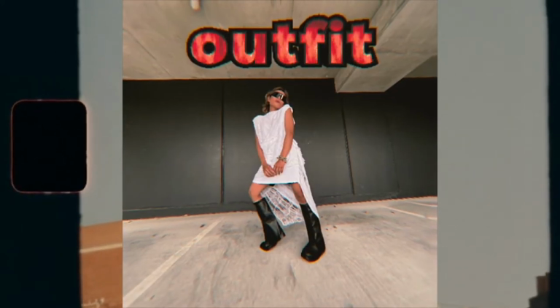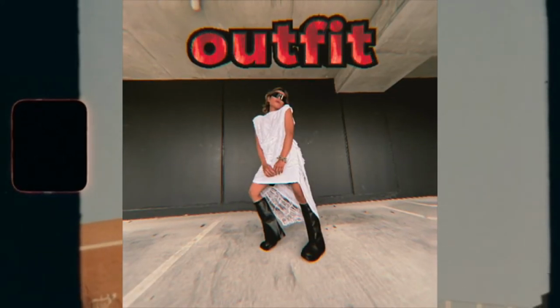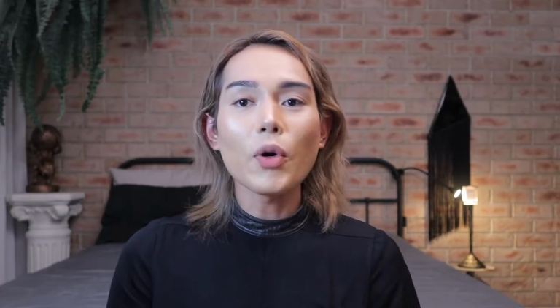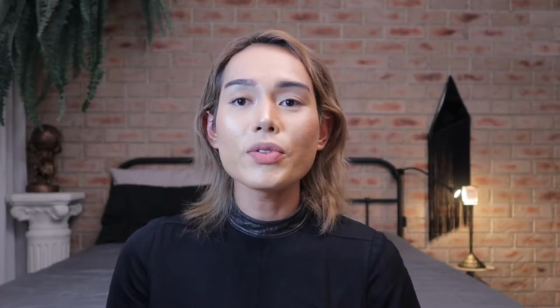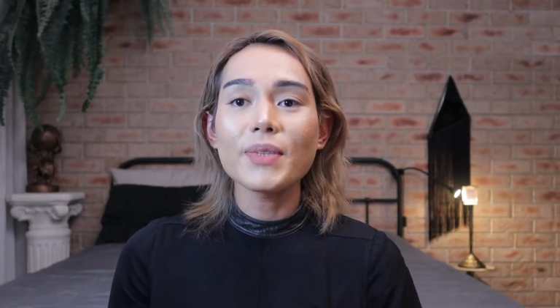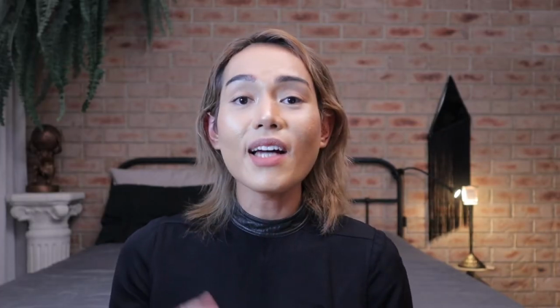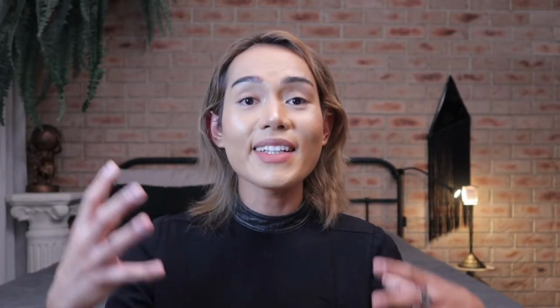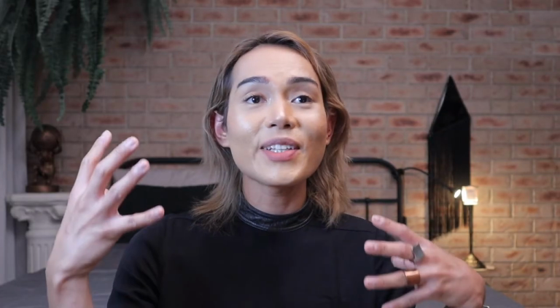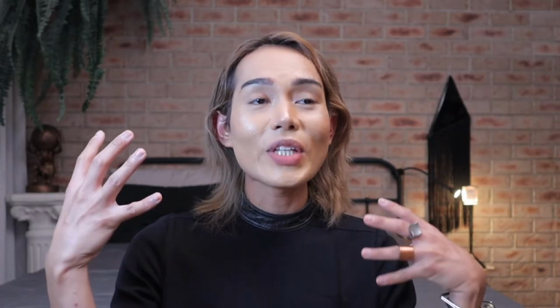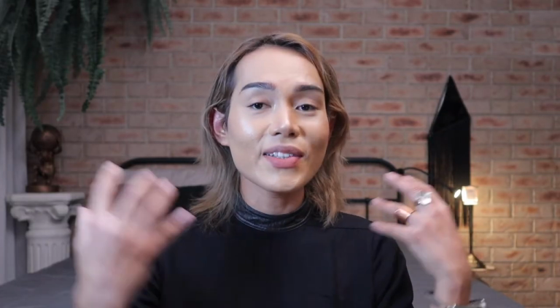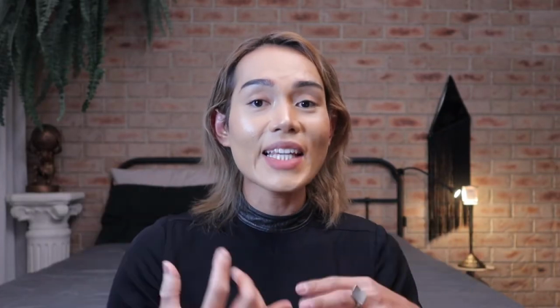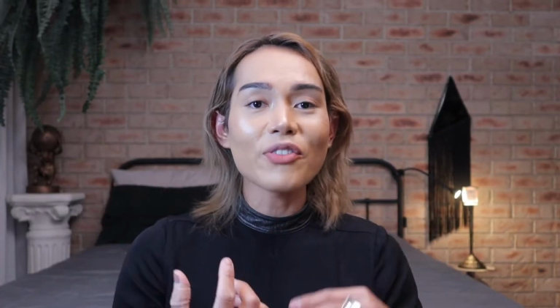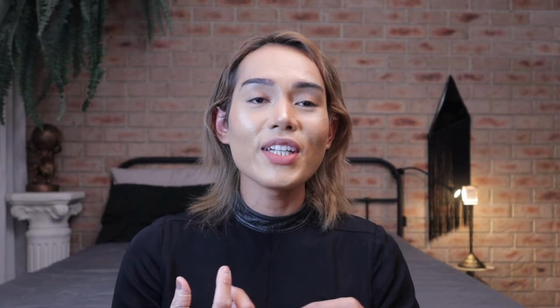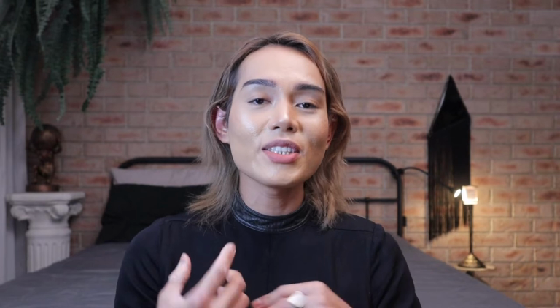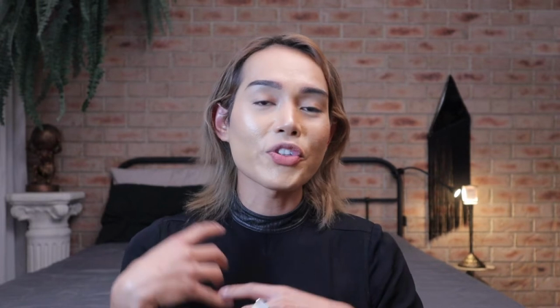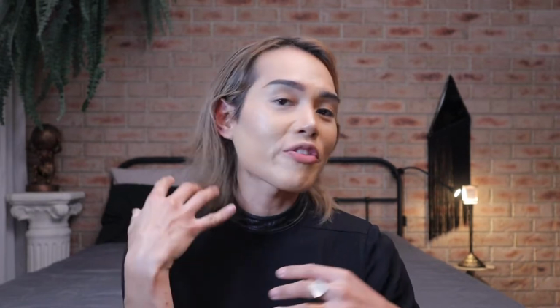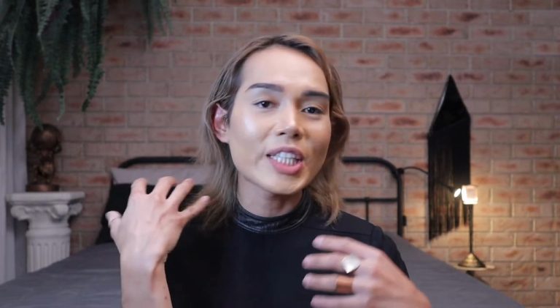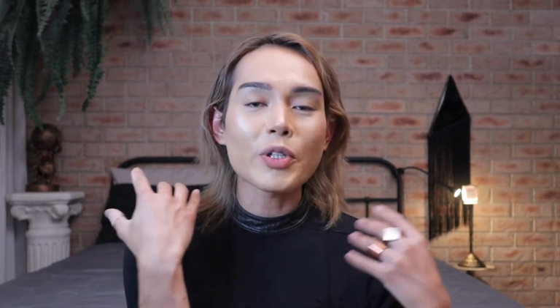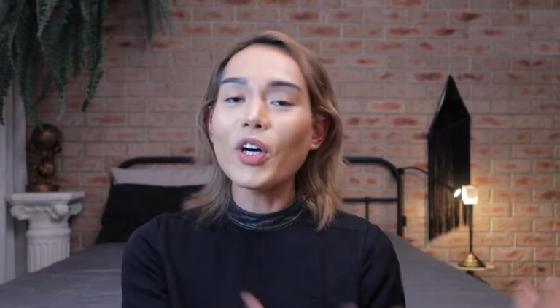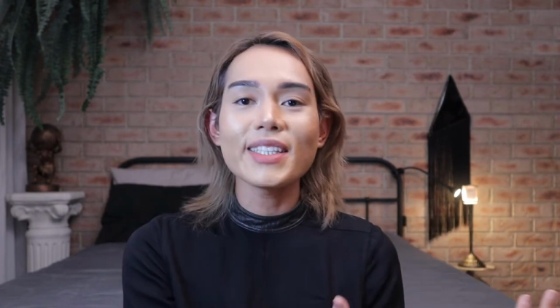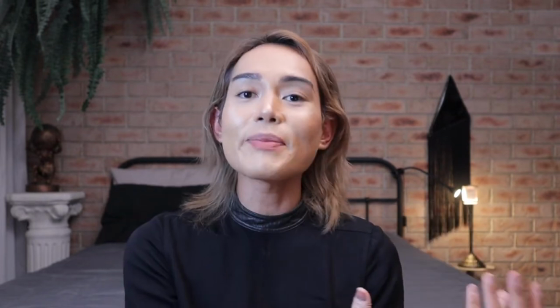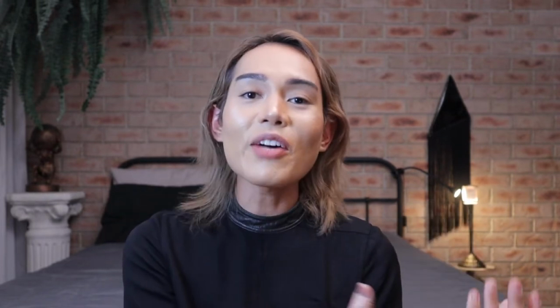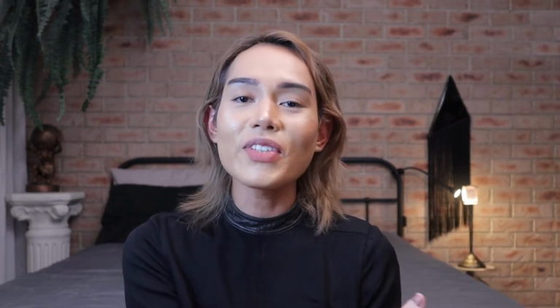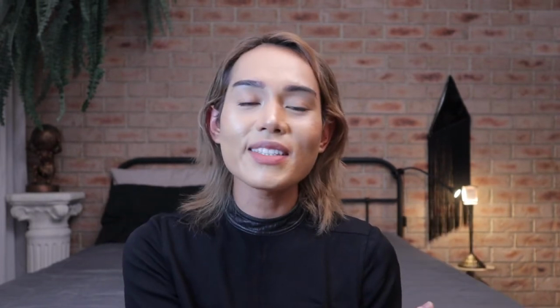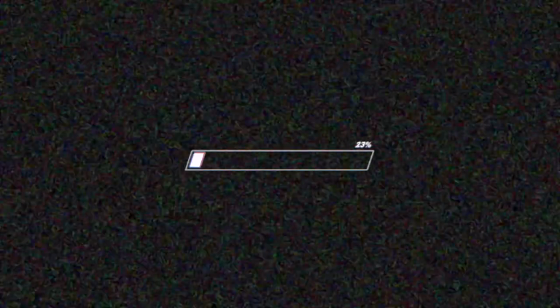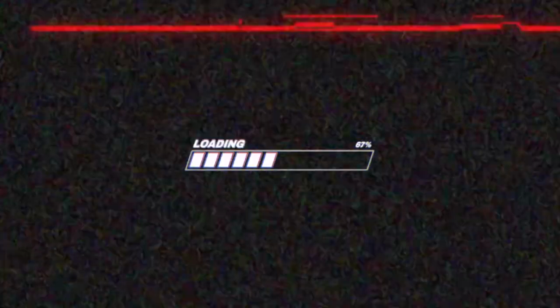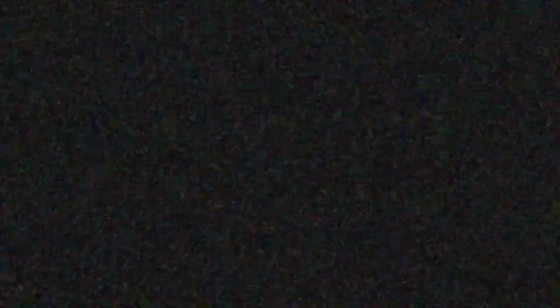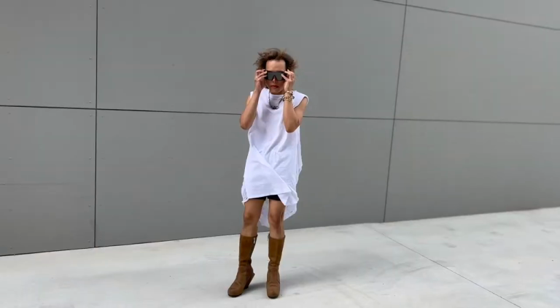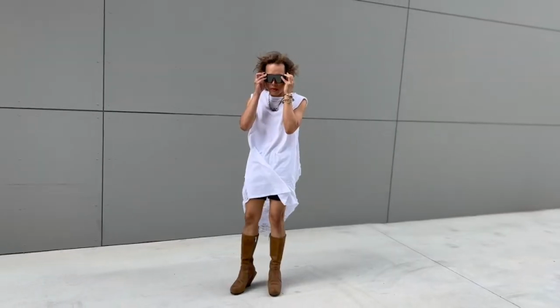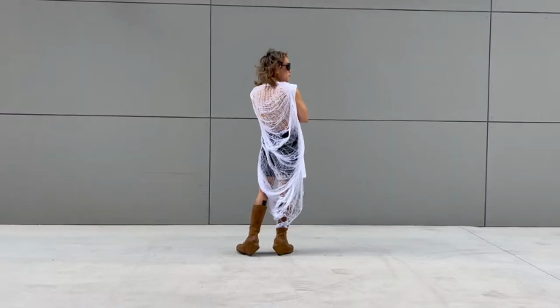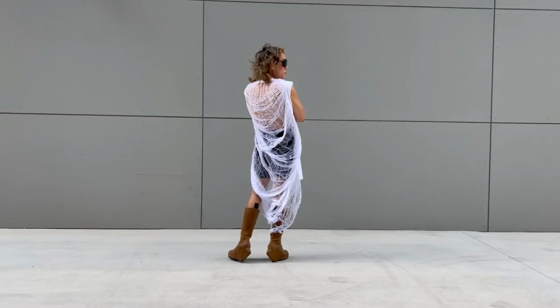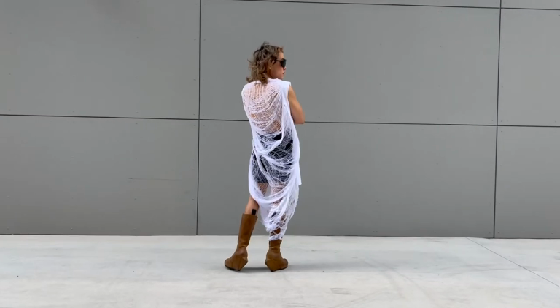I'm also going to be styling it with three outfits. So for outfit number one, this is my outfit.